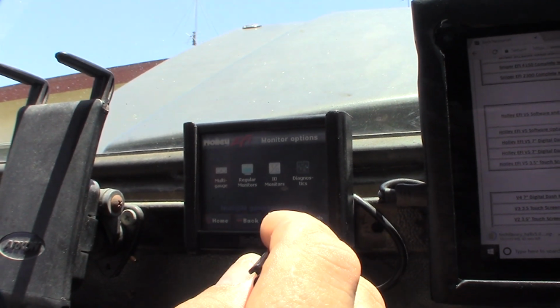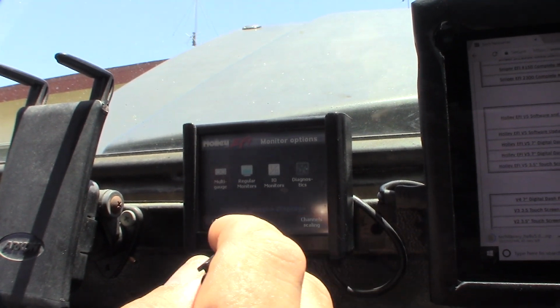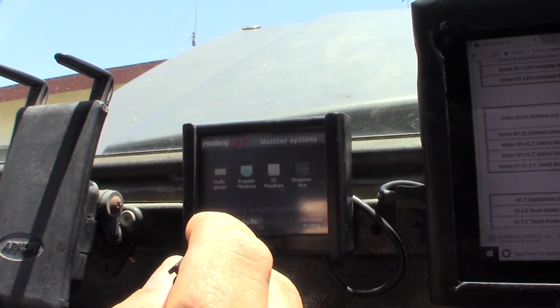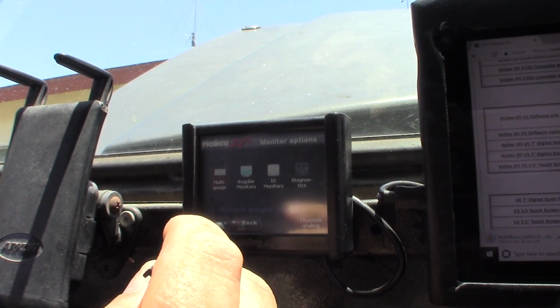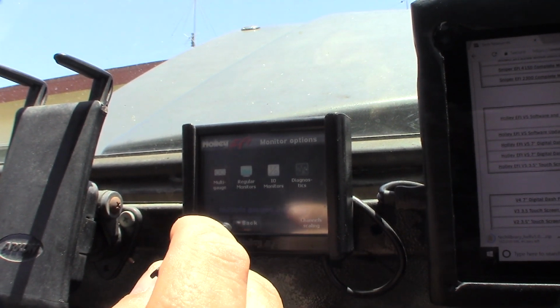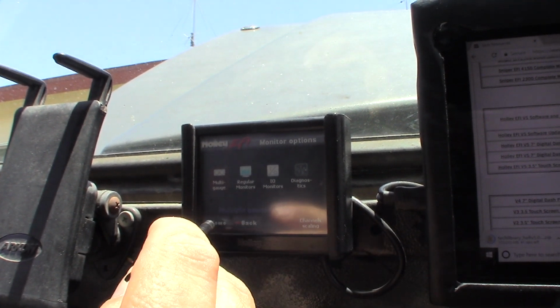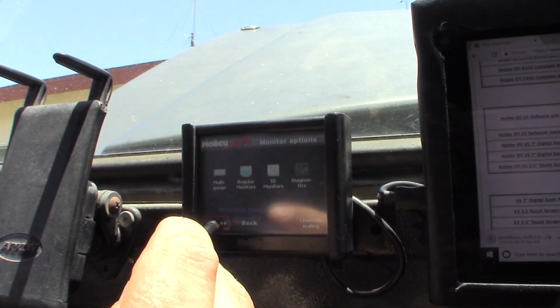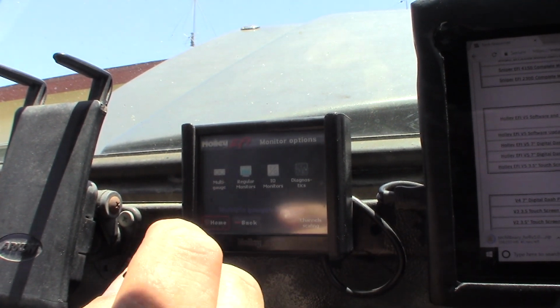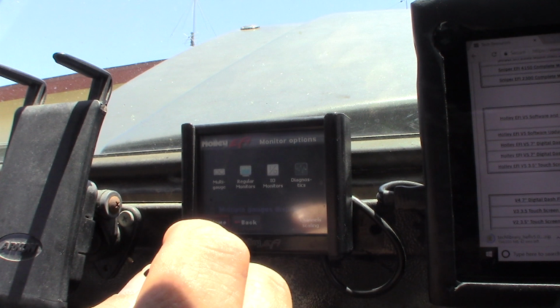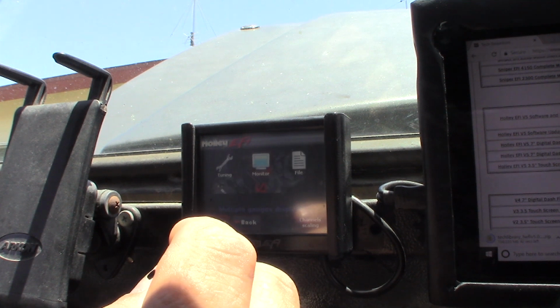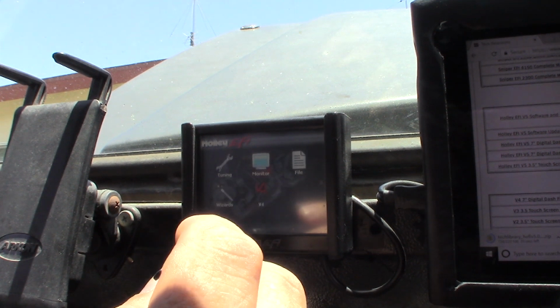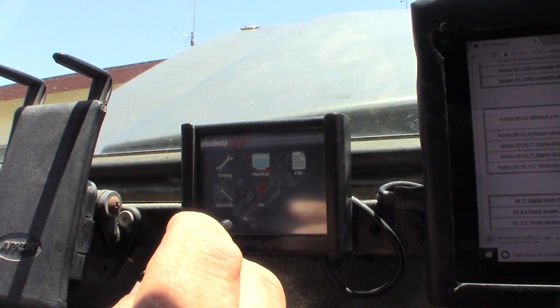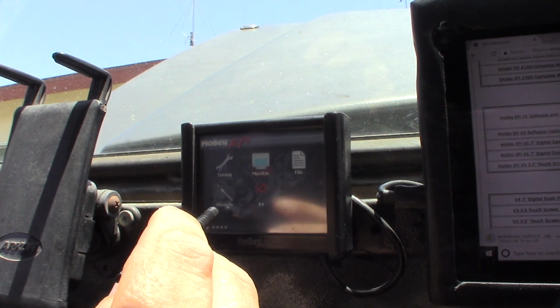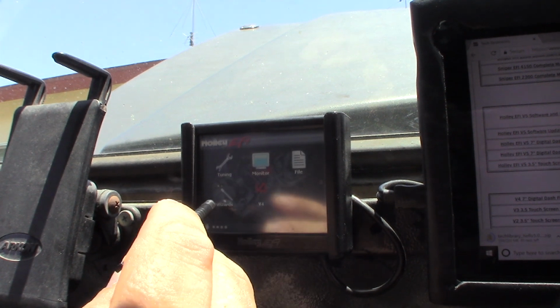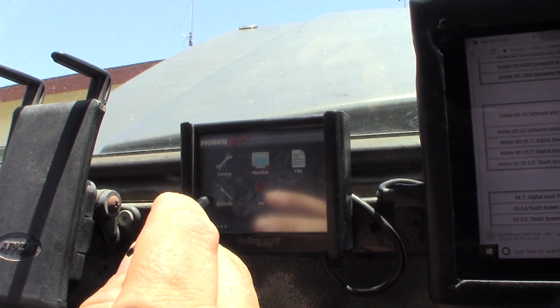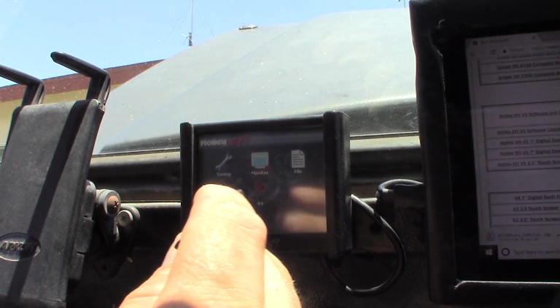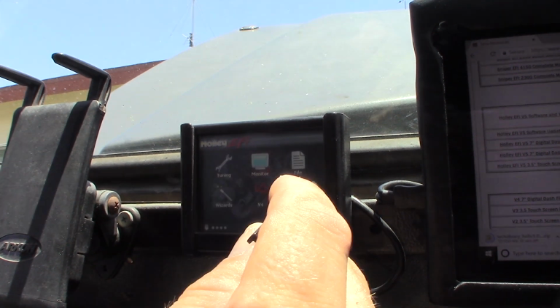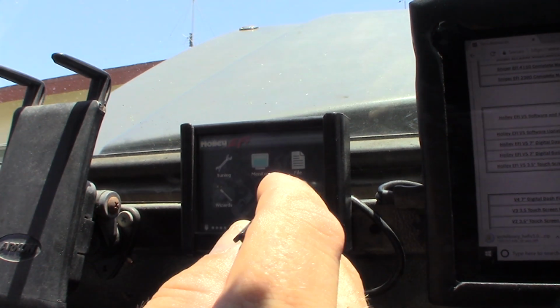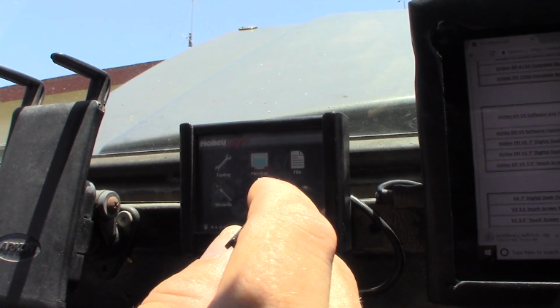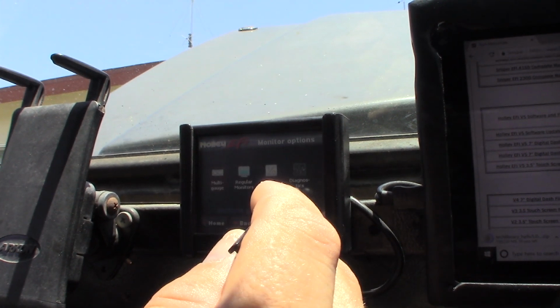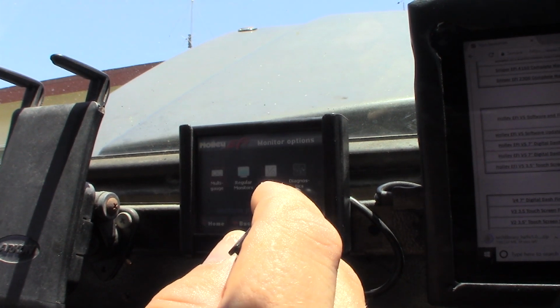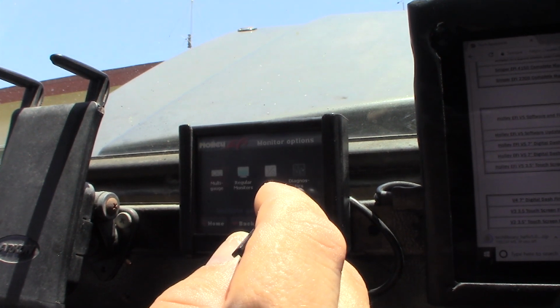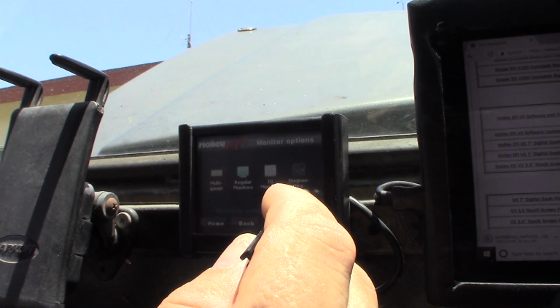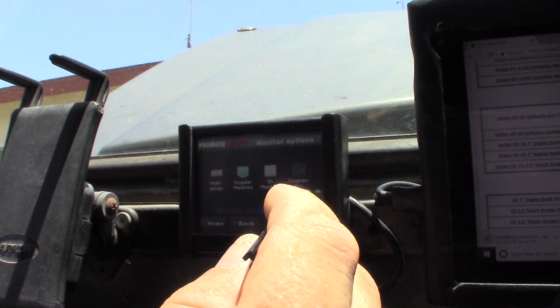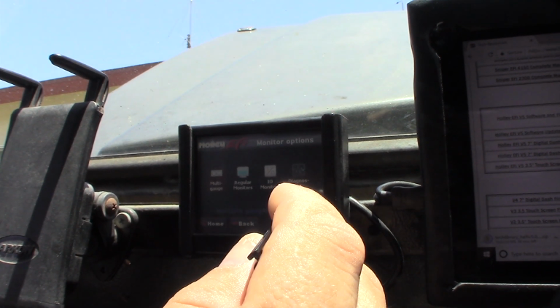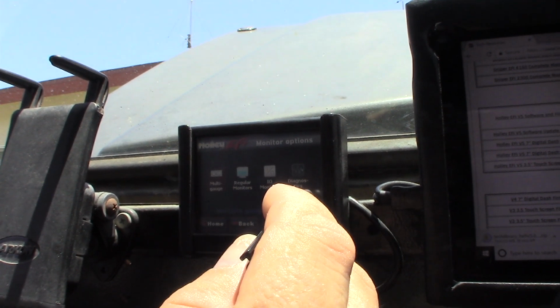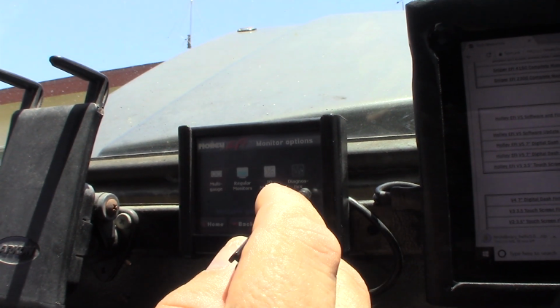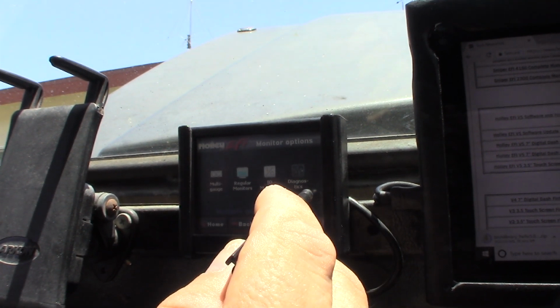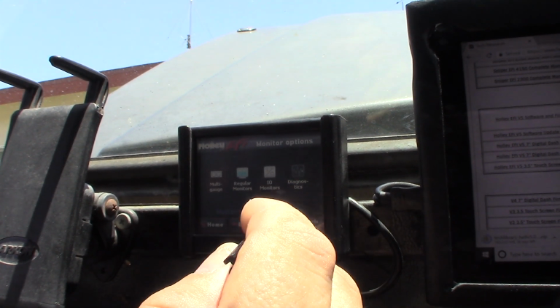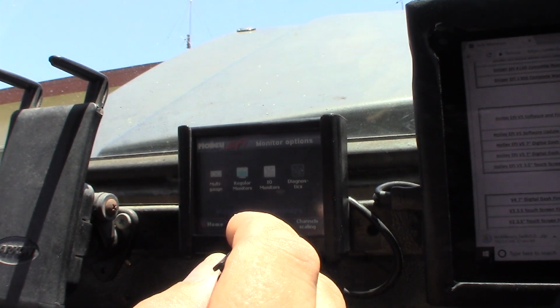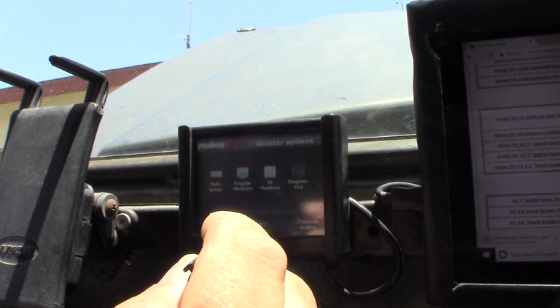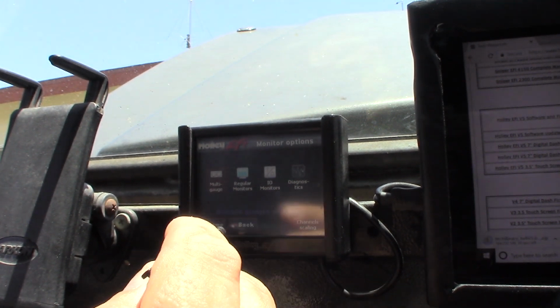That's kind of different — it changed. It has multiple screens now, looks like I can do multi-gauge.